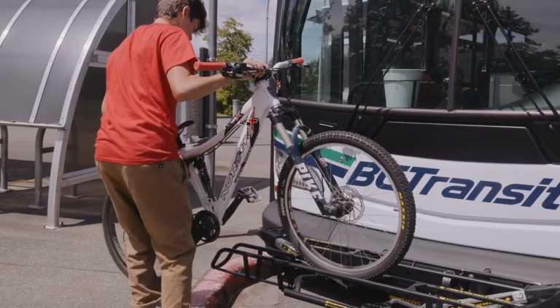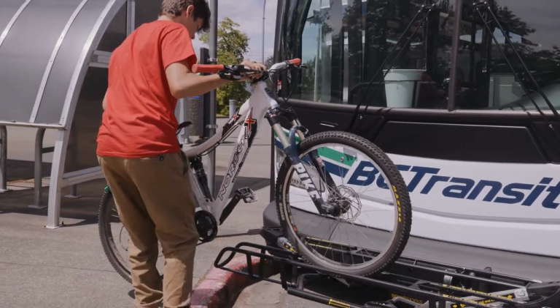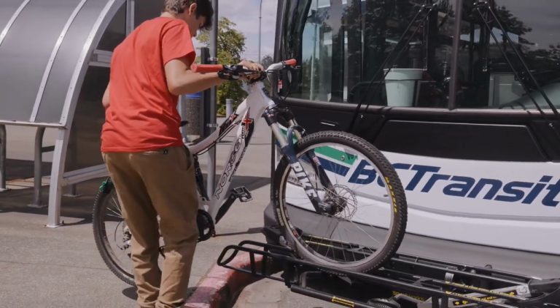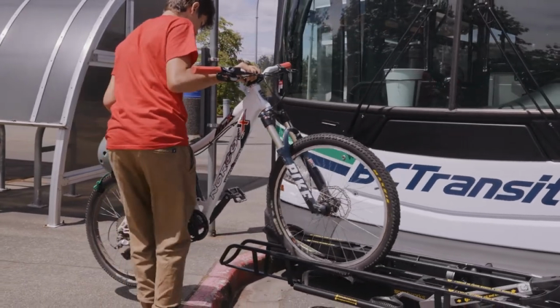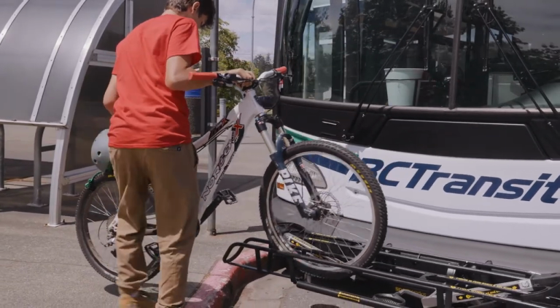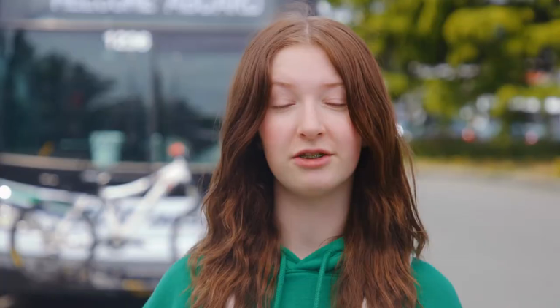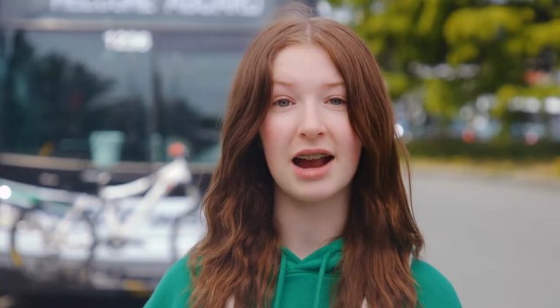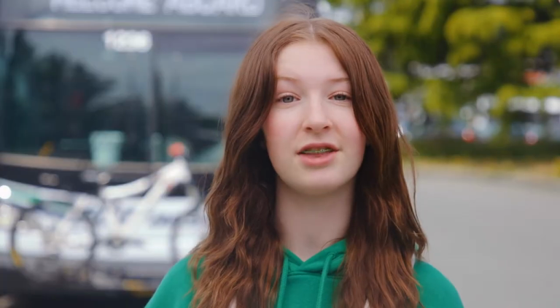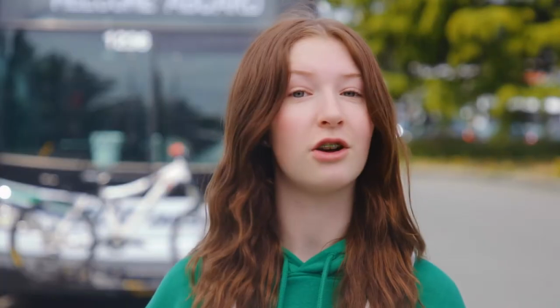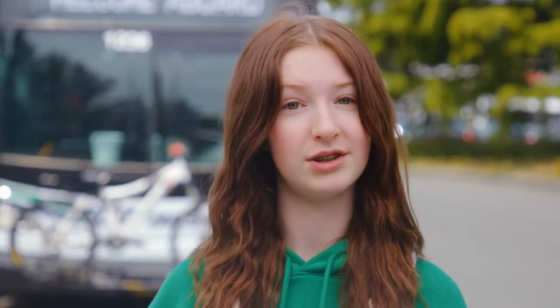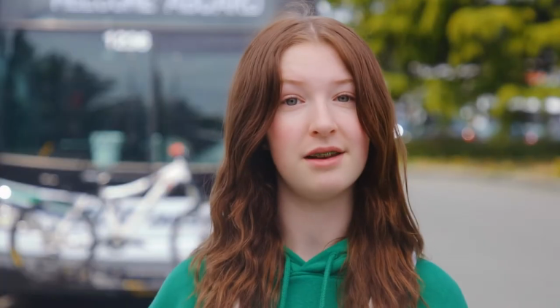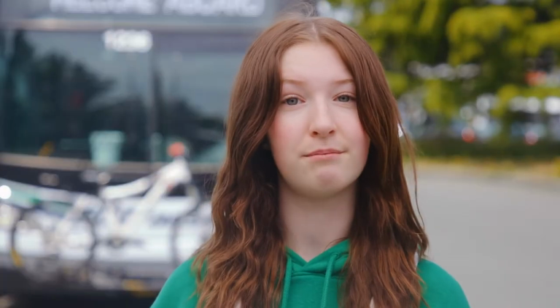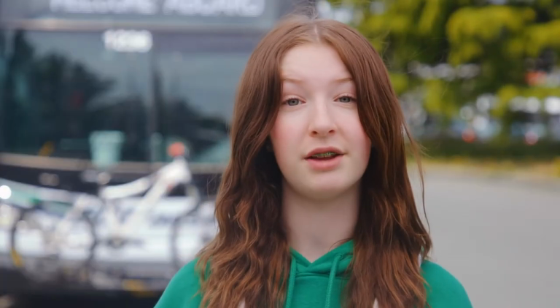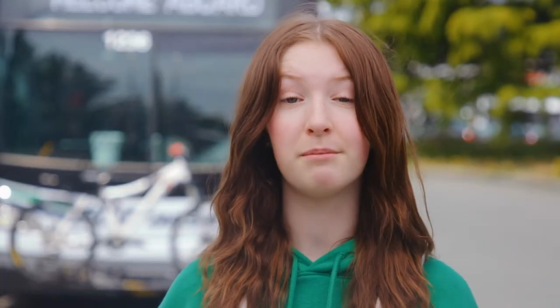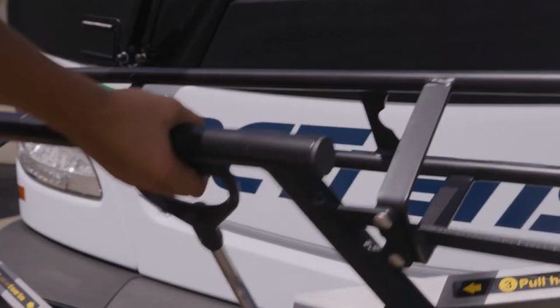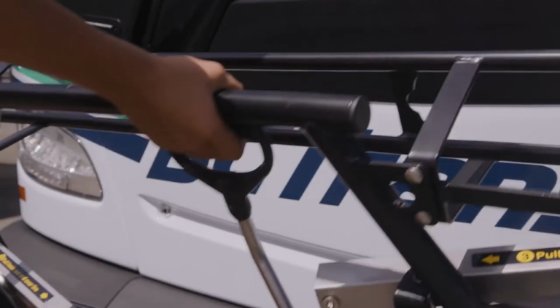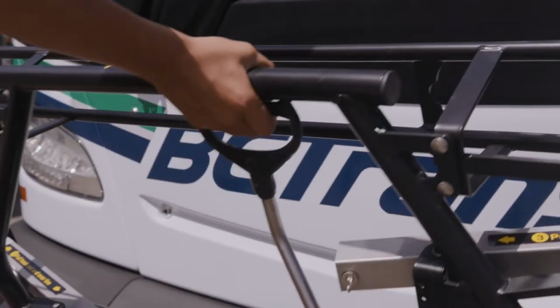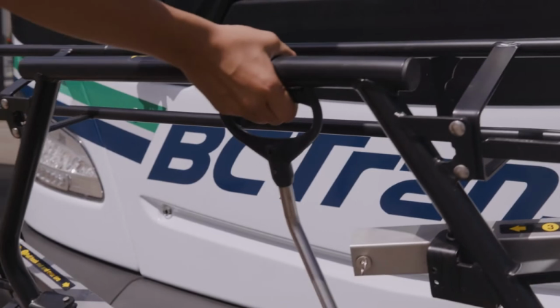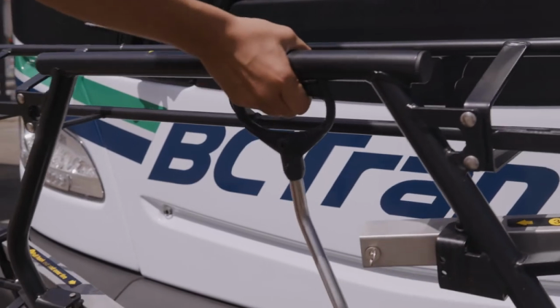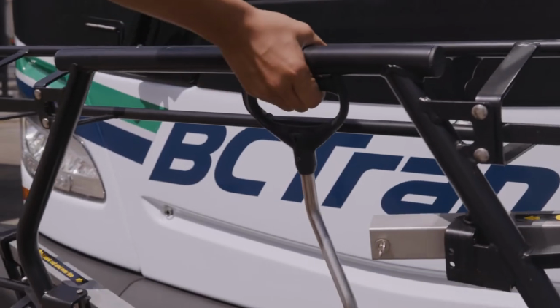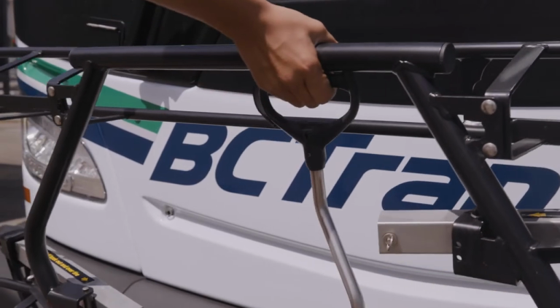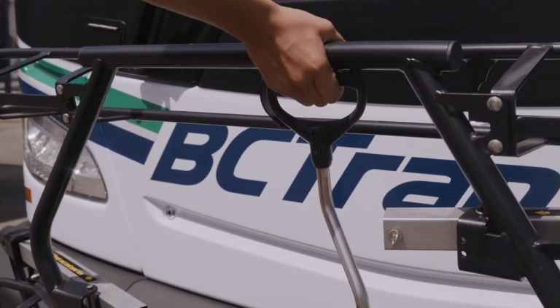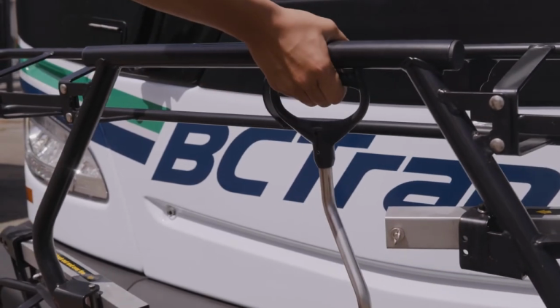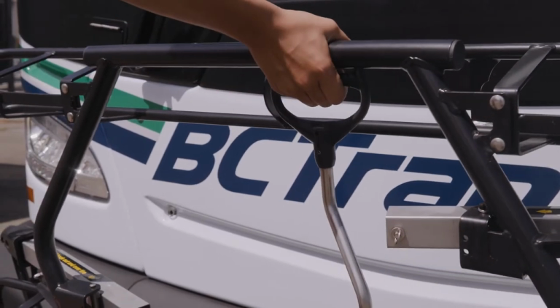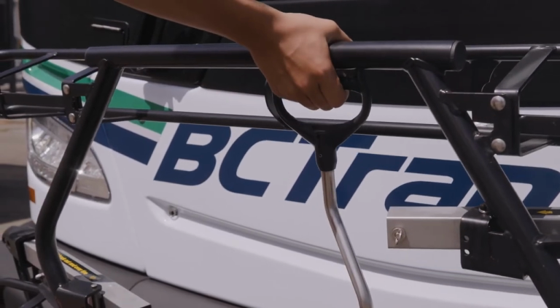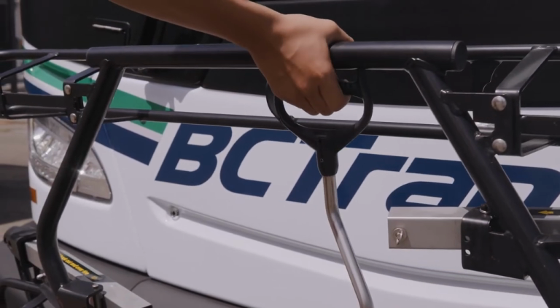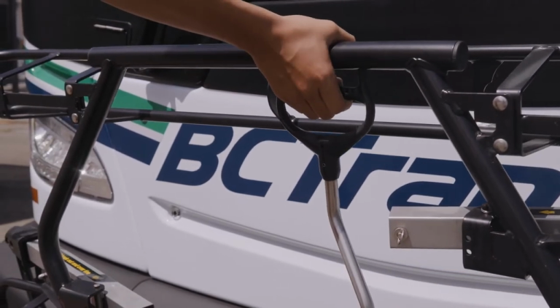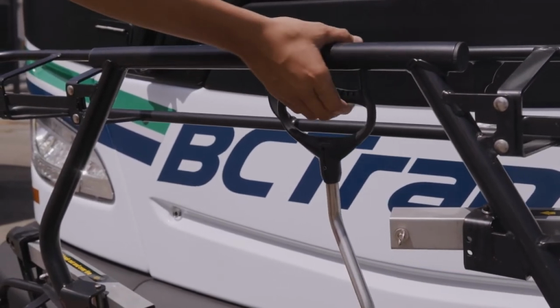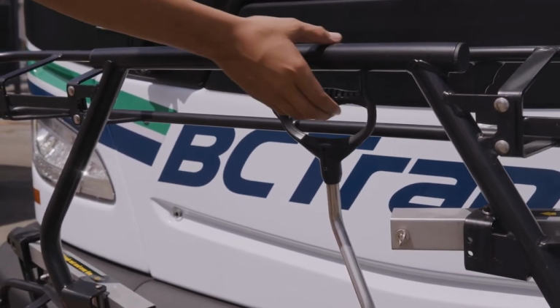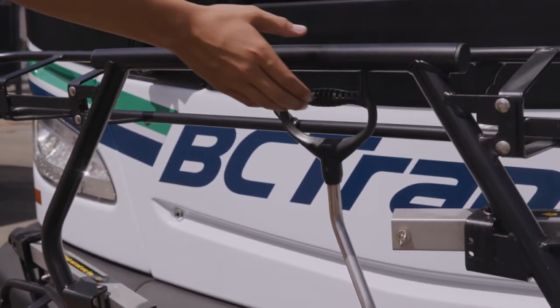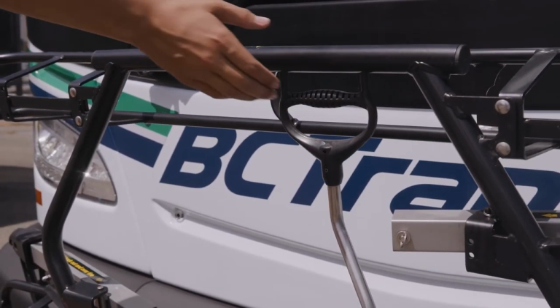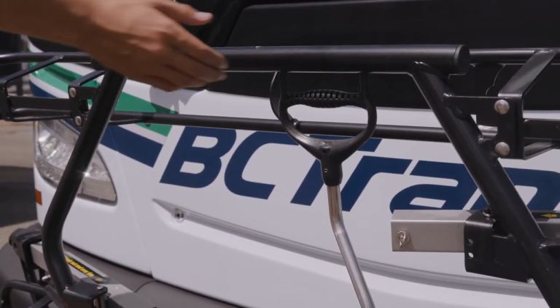If there's another bike on the rack, then you're all done. But if the bike rack is now empty, grab the handle, squeeze, and lift it back into position.